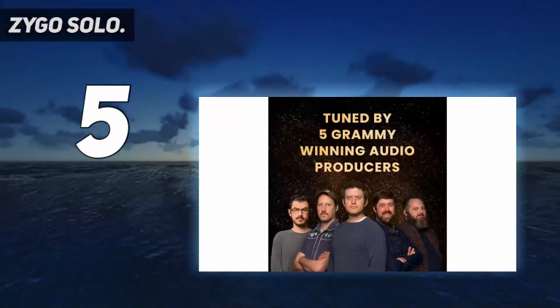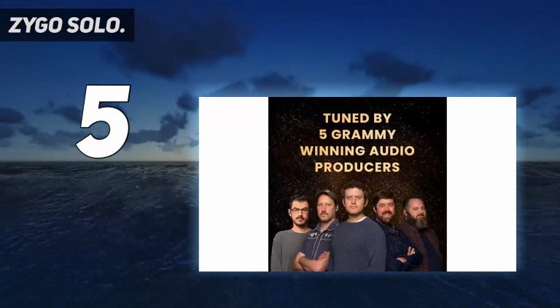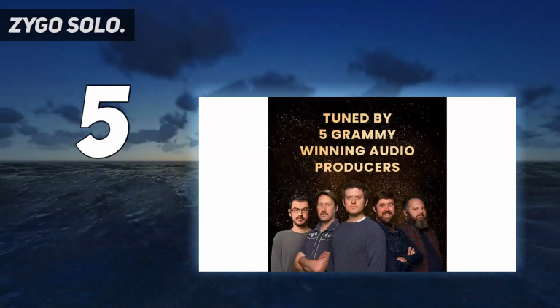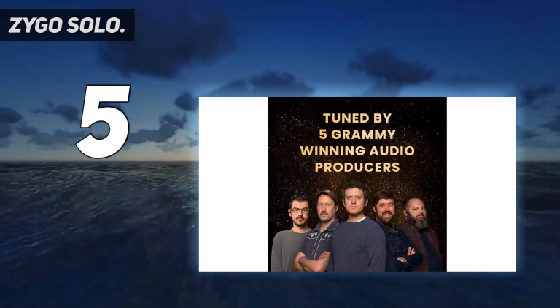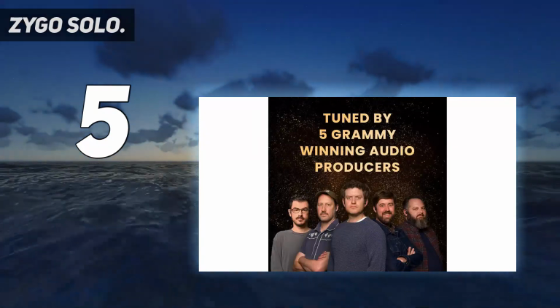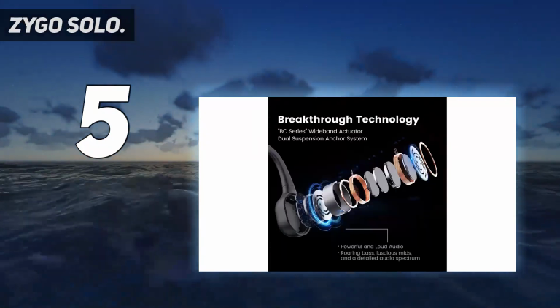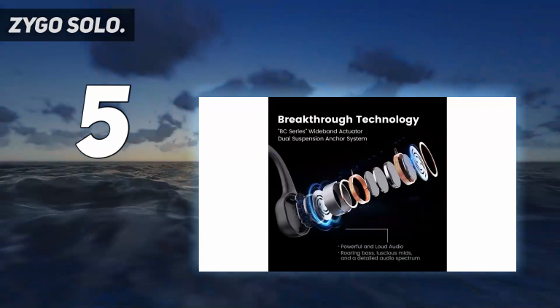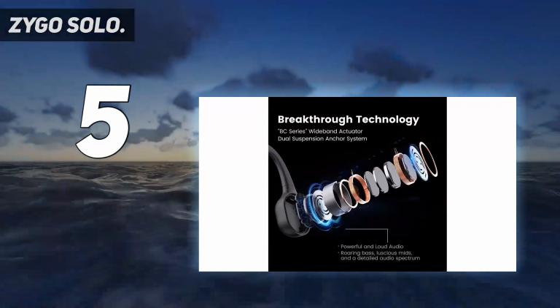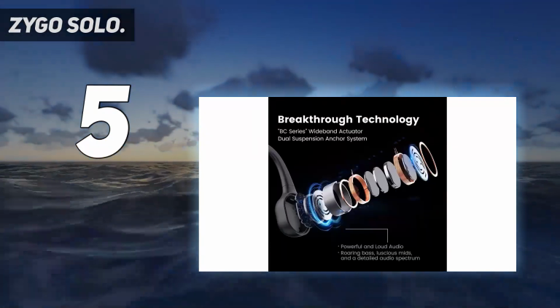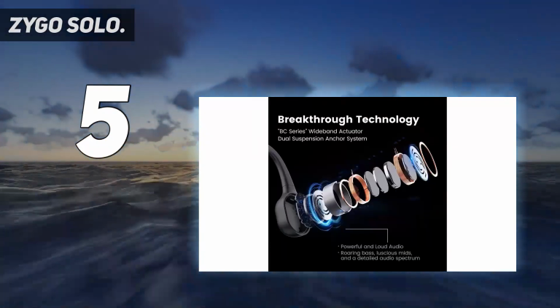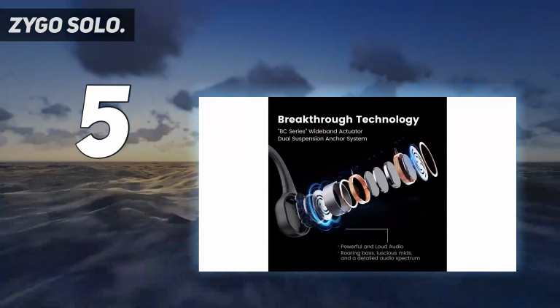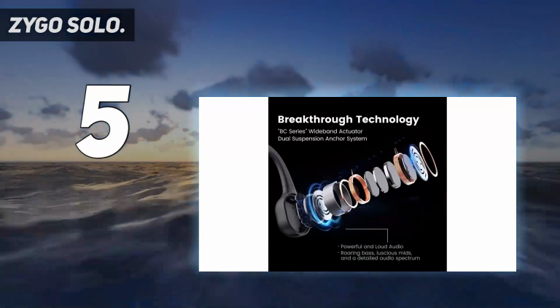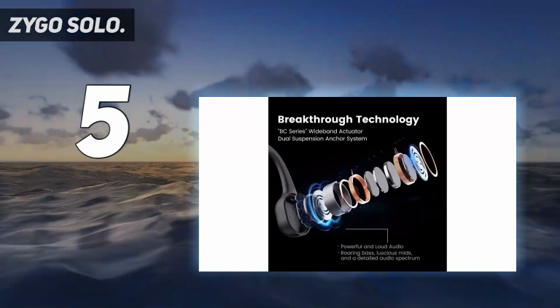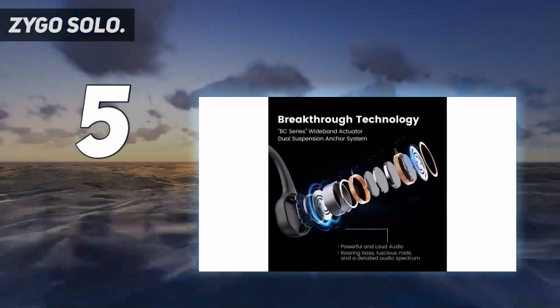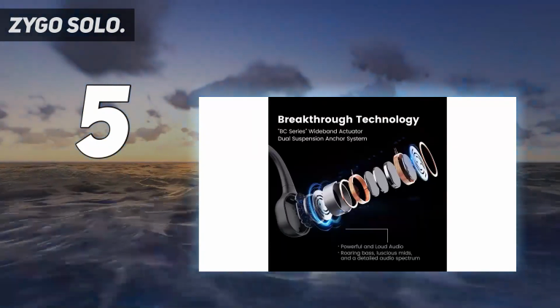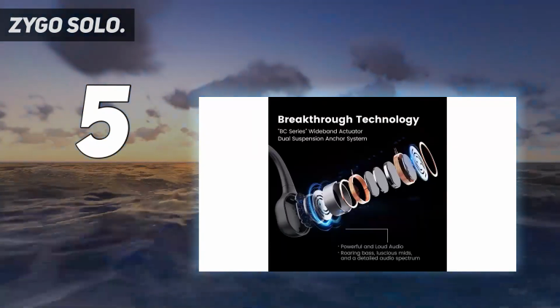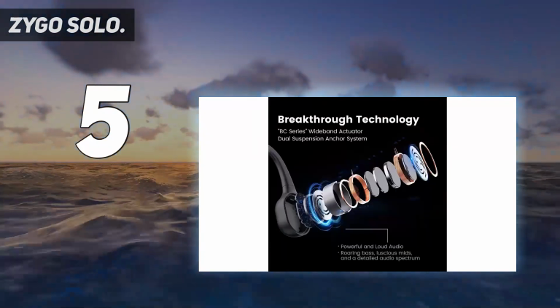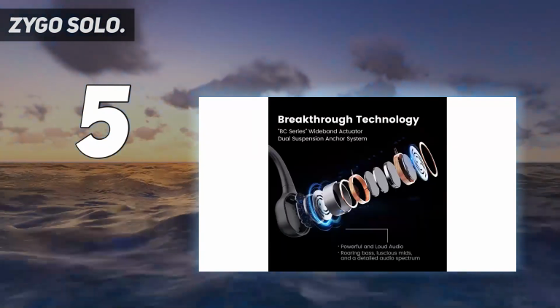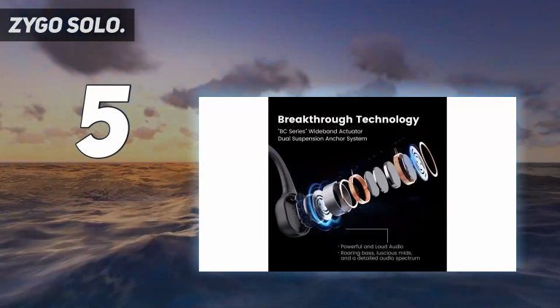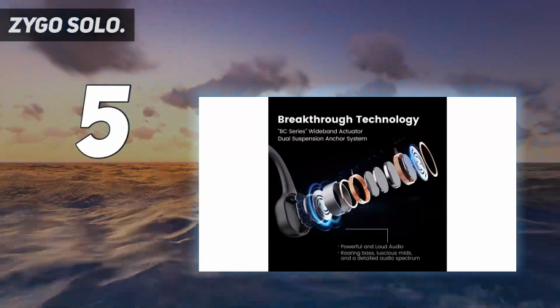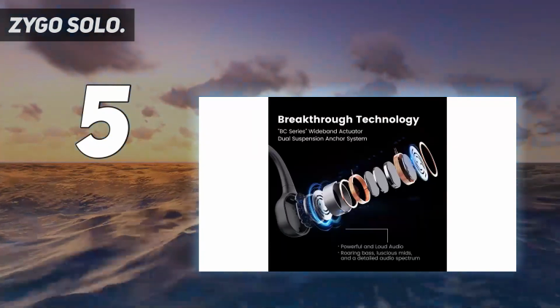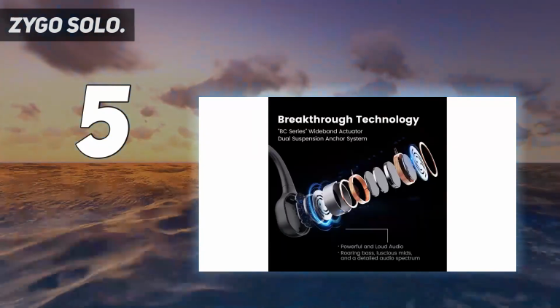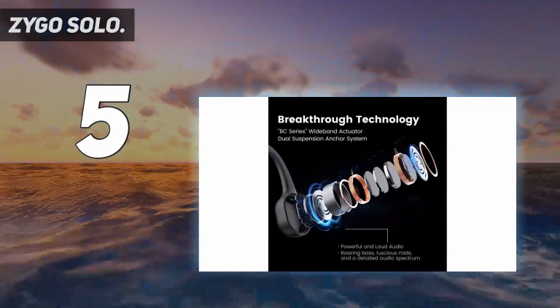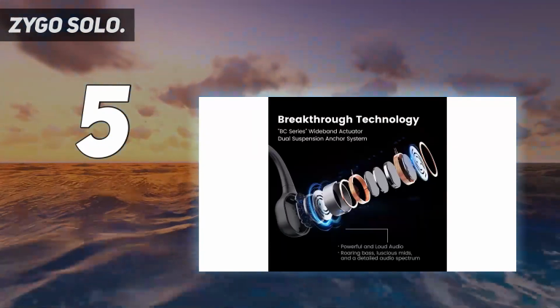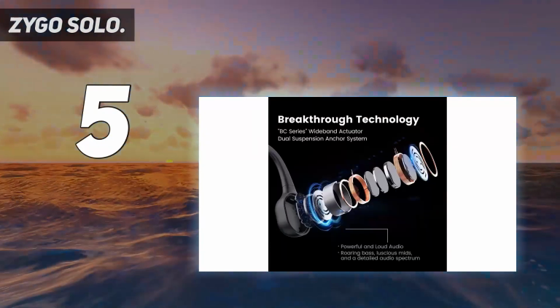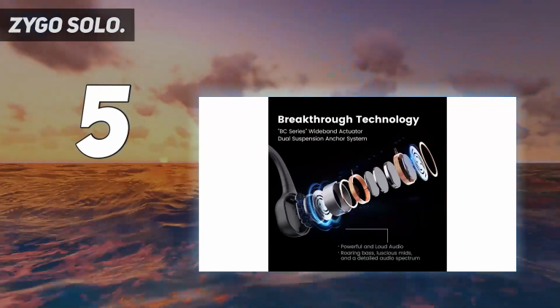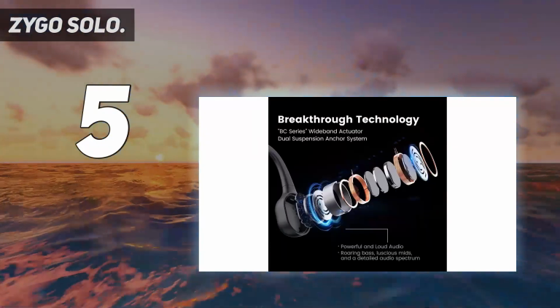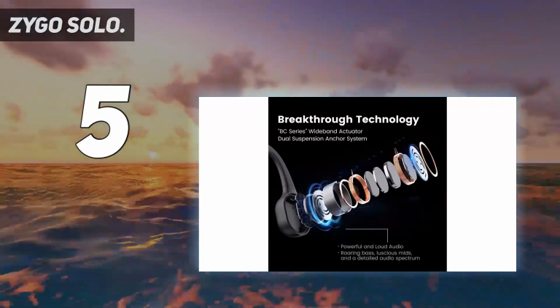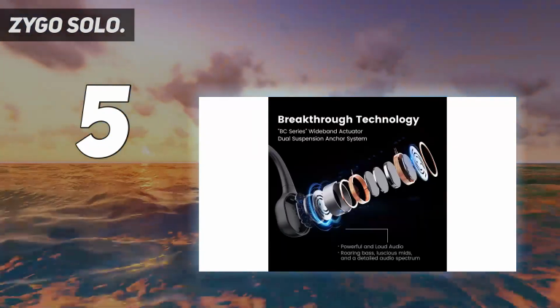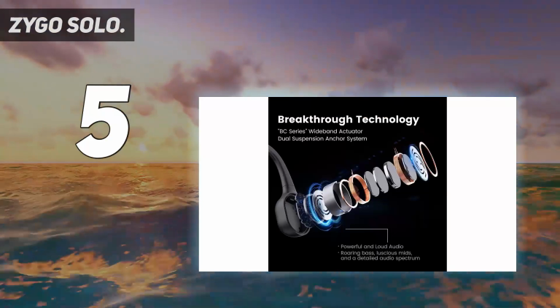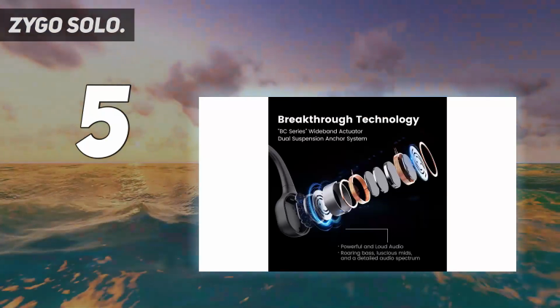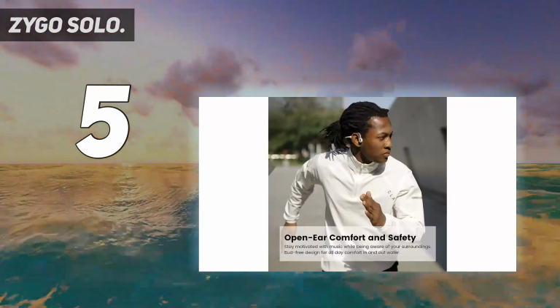Plus, you can use Zygo's headphones for live coaching, and with the Zygo app, you can get guided audio workouts.